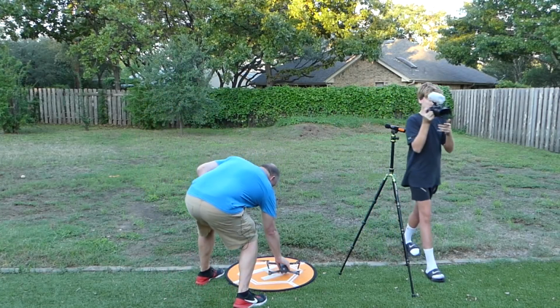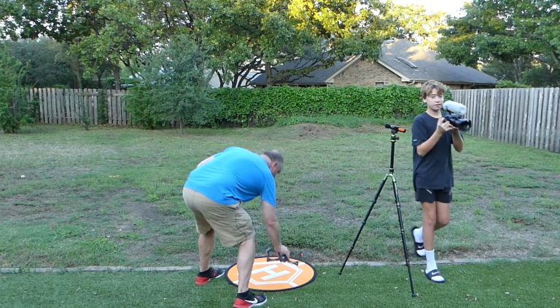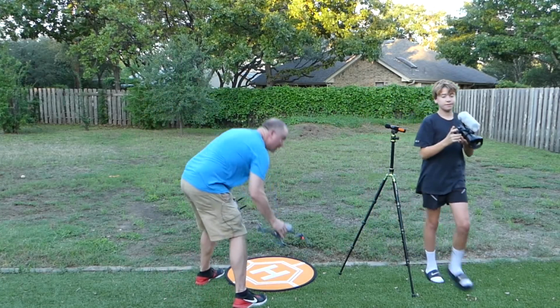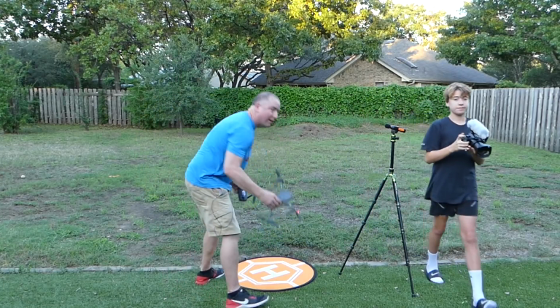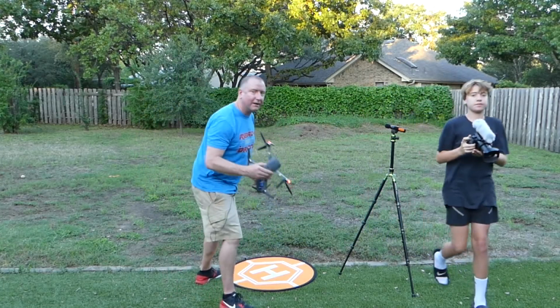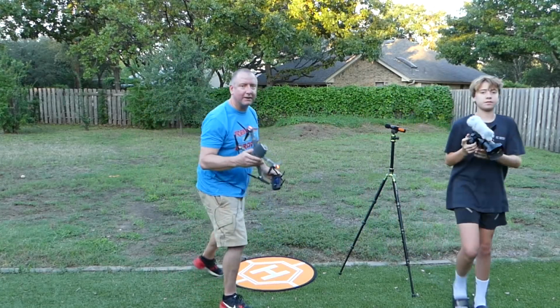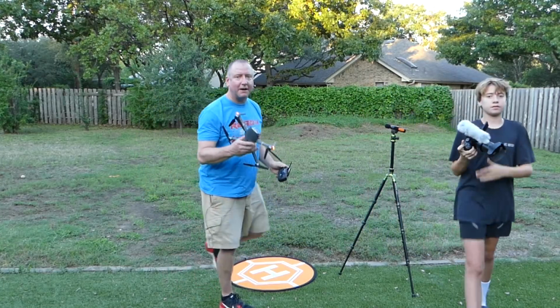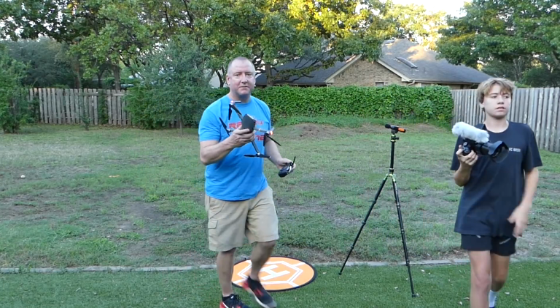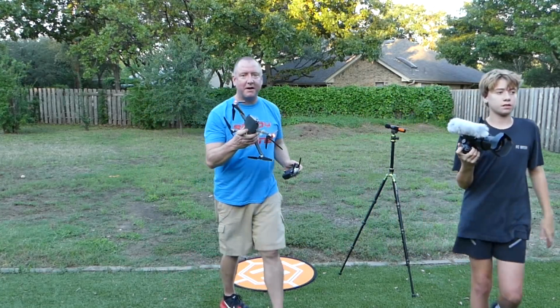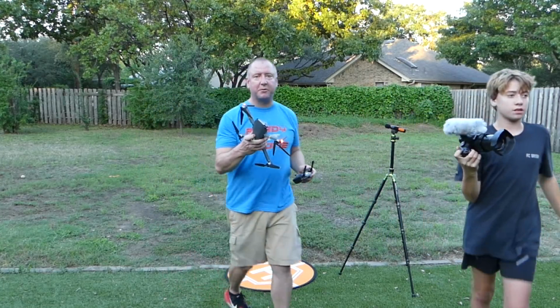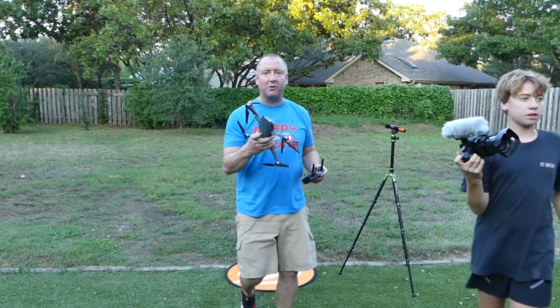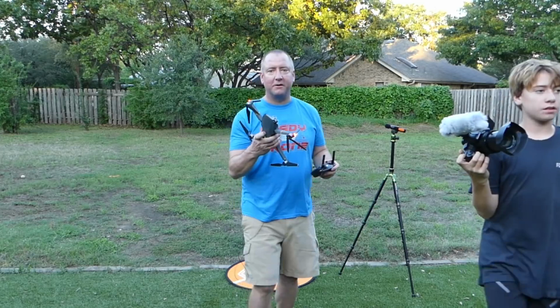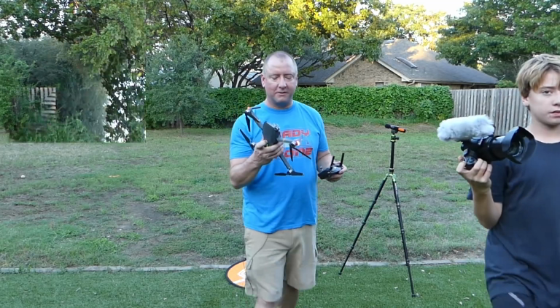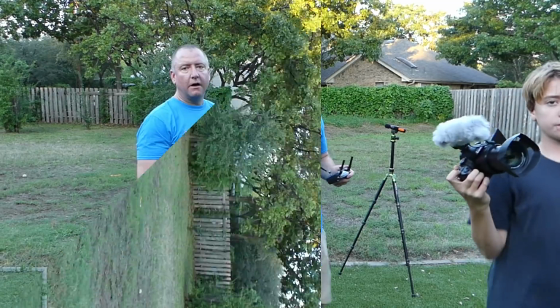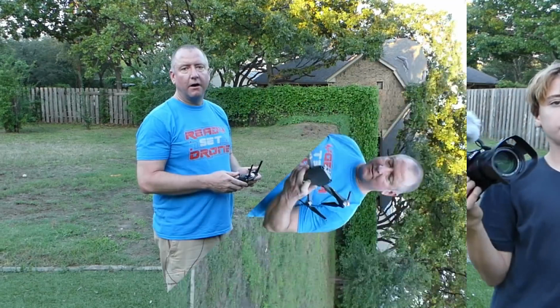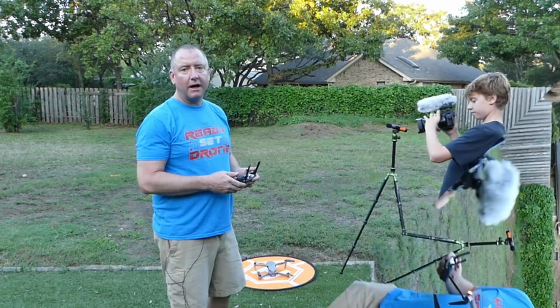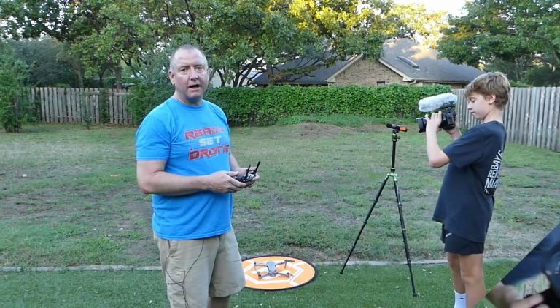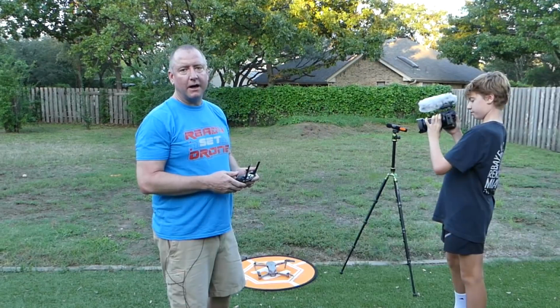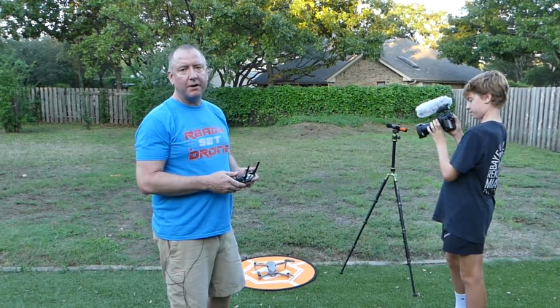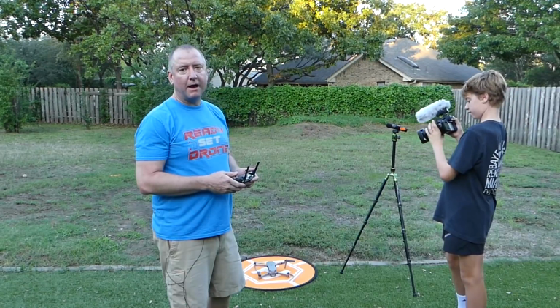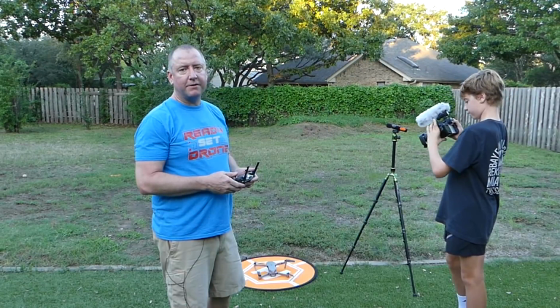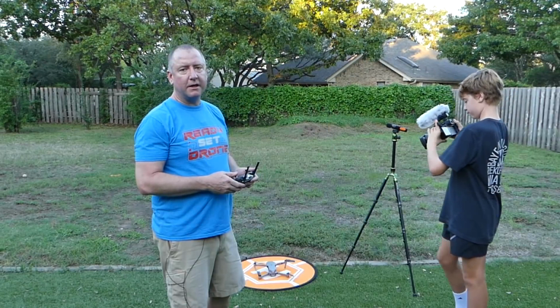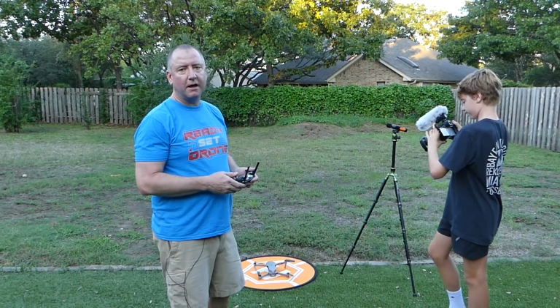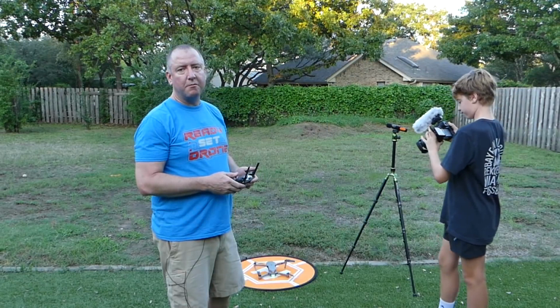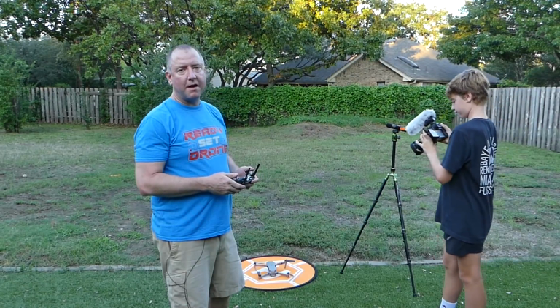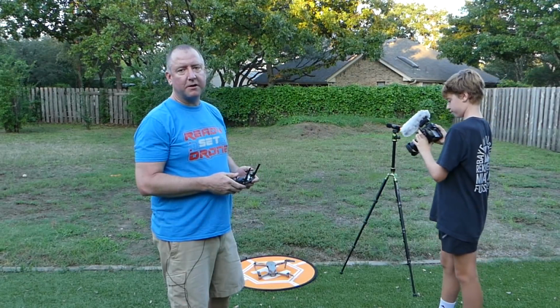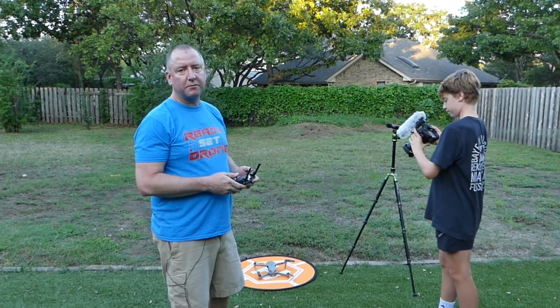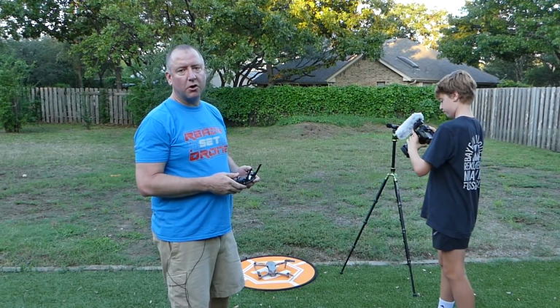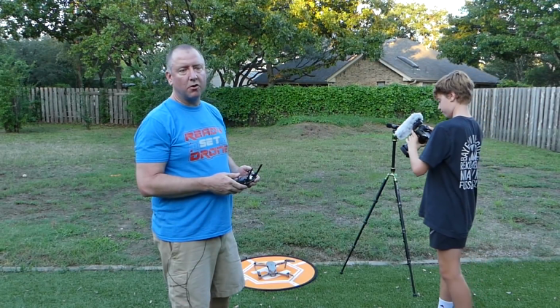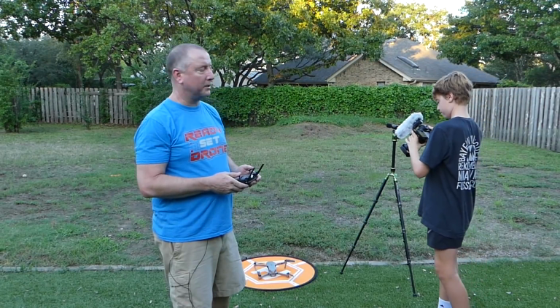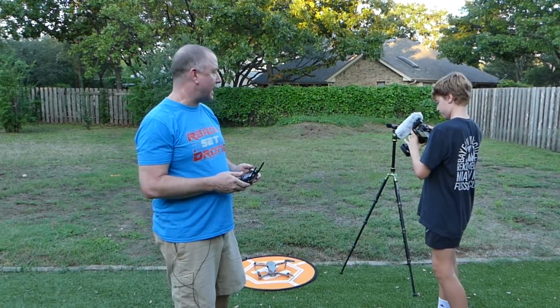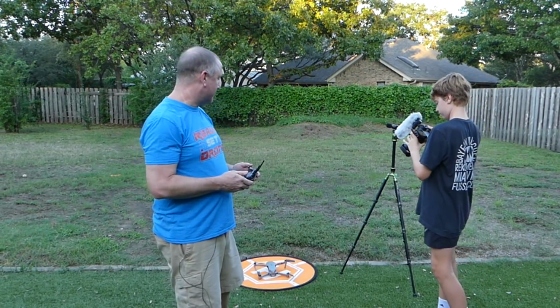All right, that was the Mavic Pro. Okay, now we have the Mavic Pro Platinum.